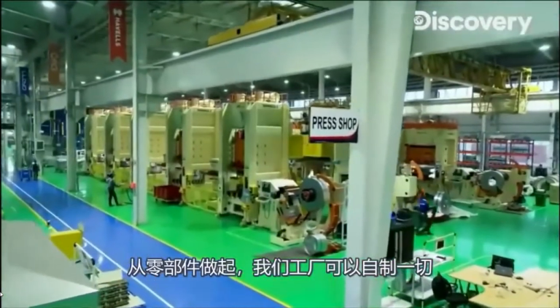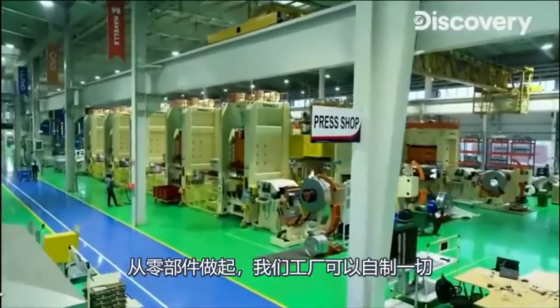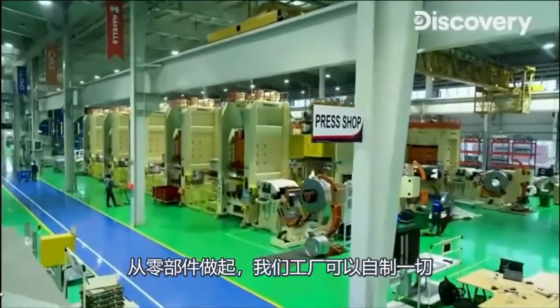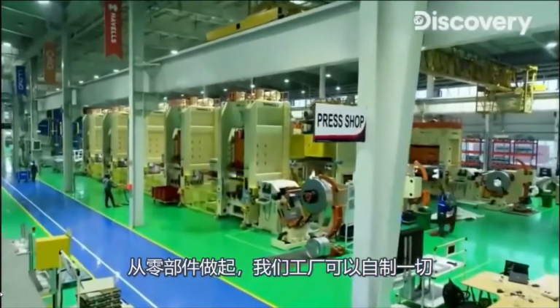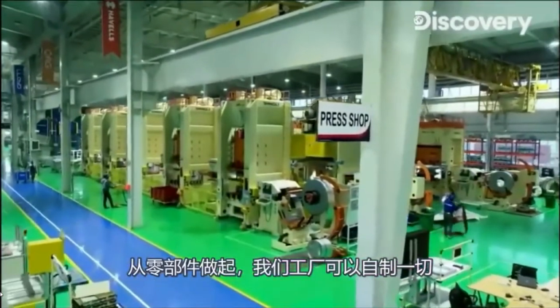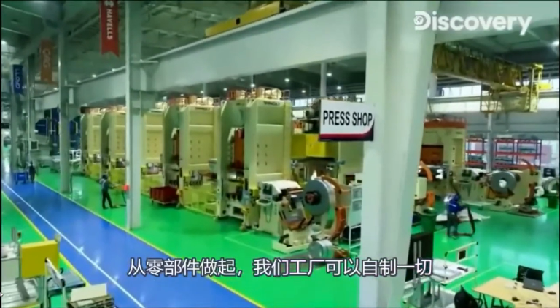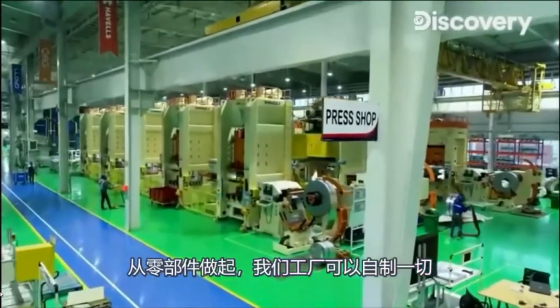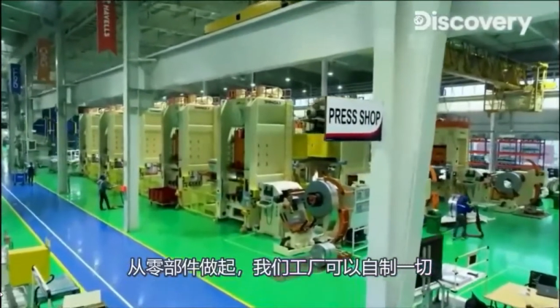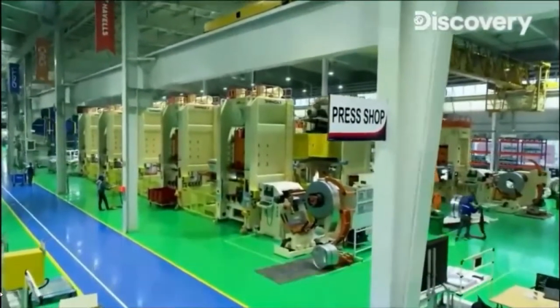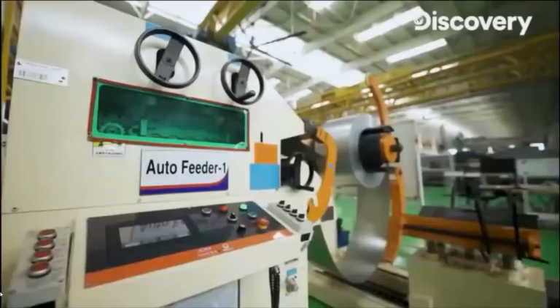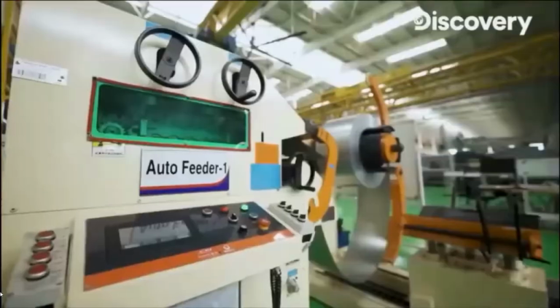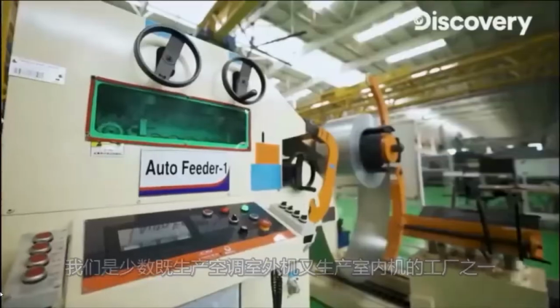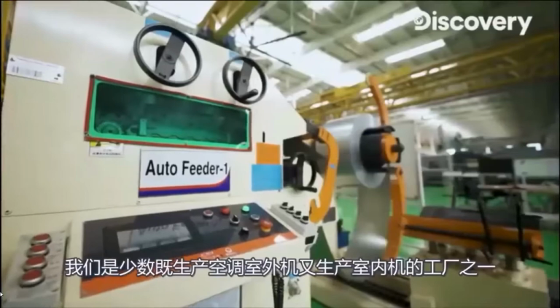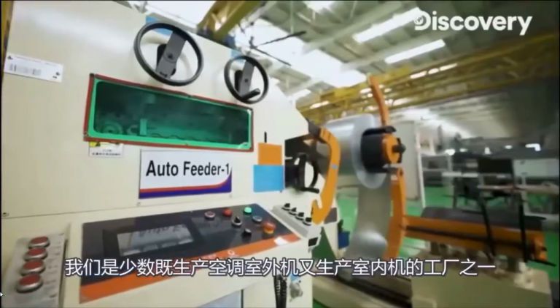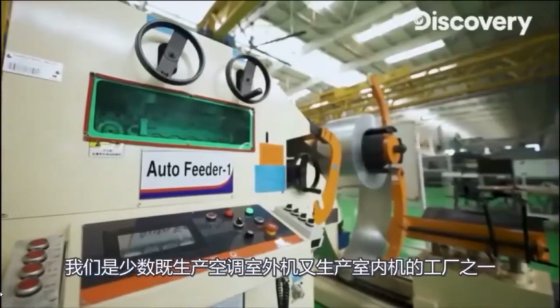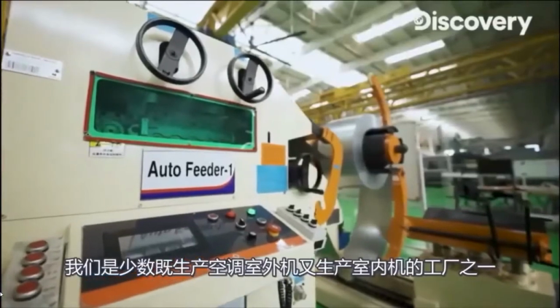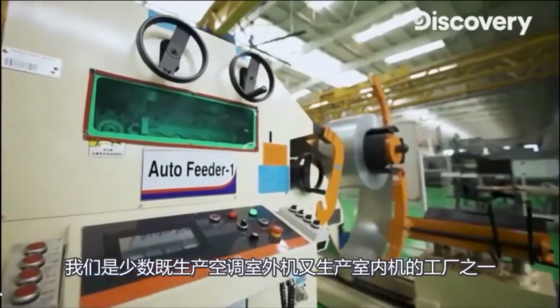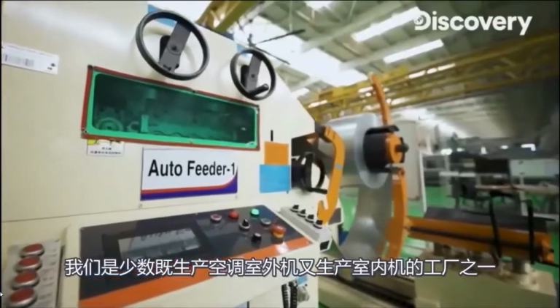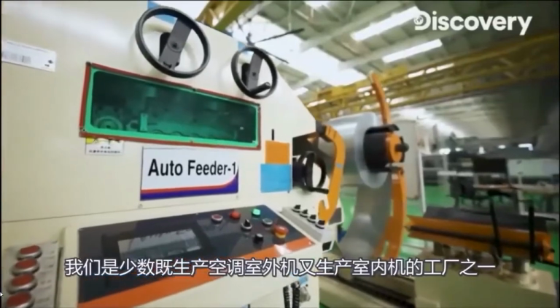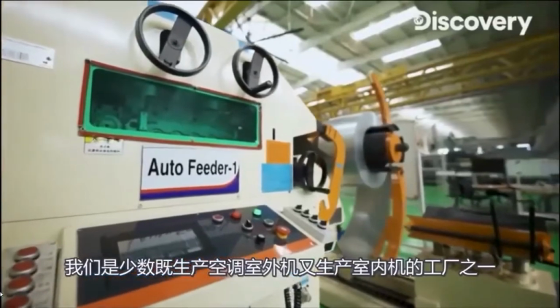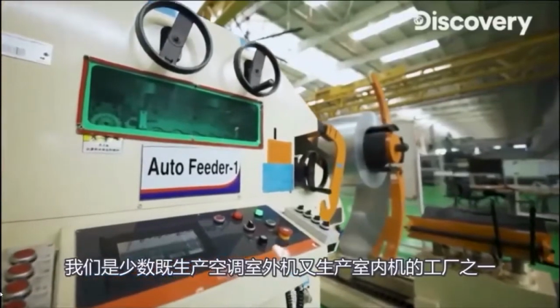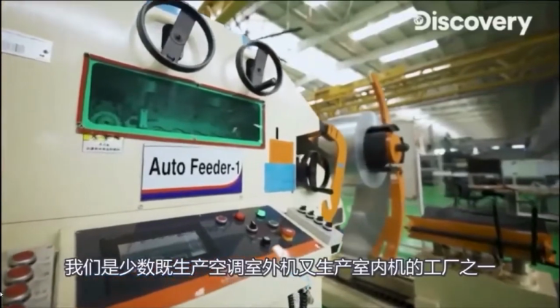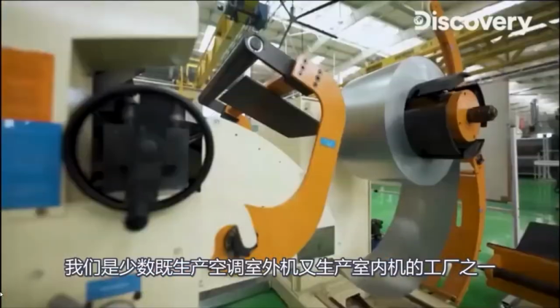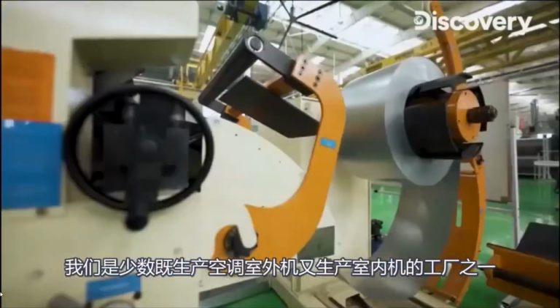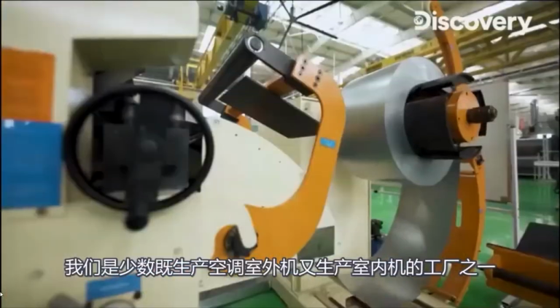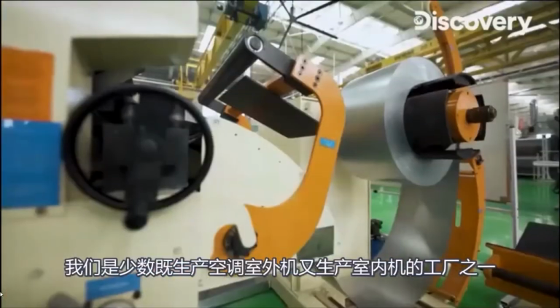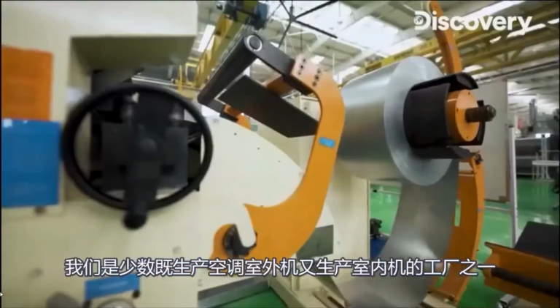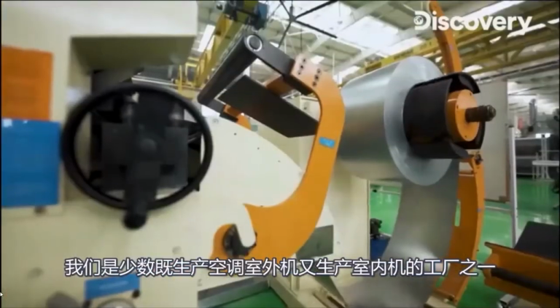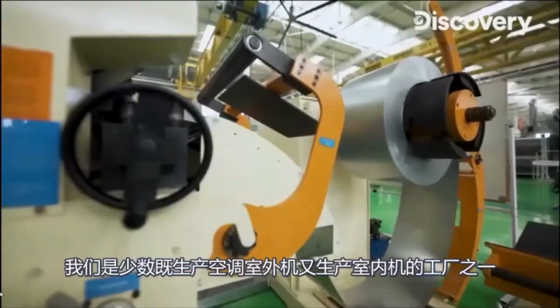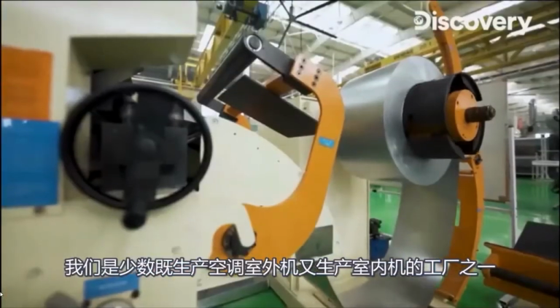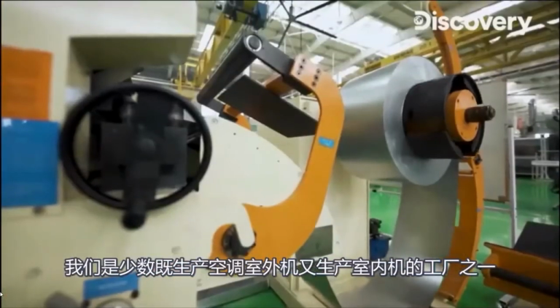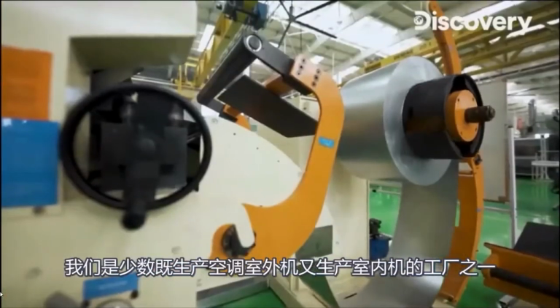Here we are making everything. We are one of the few setups which are manufacturing both the indoor set and the outdoor unit.